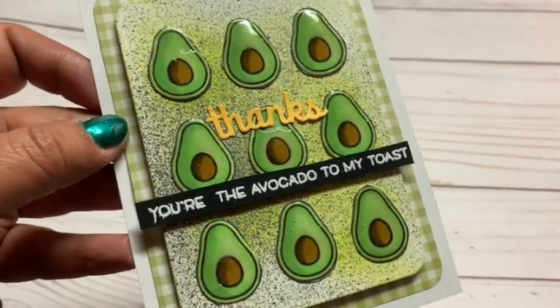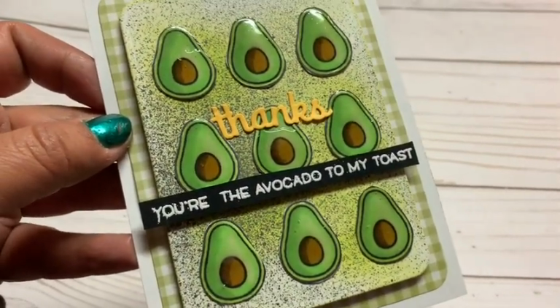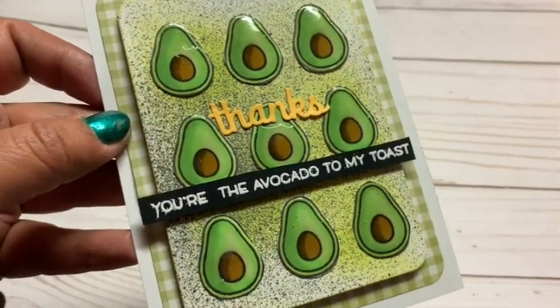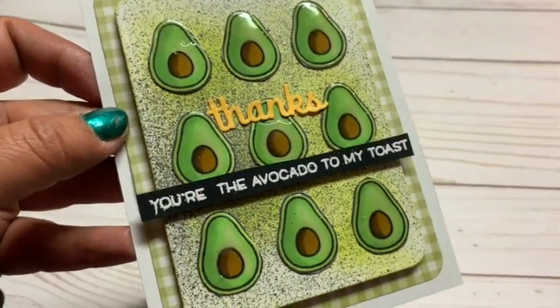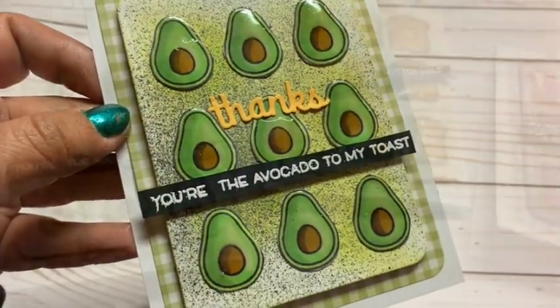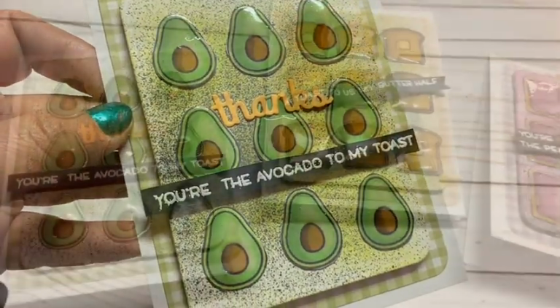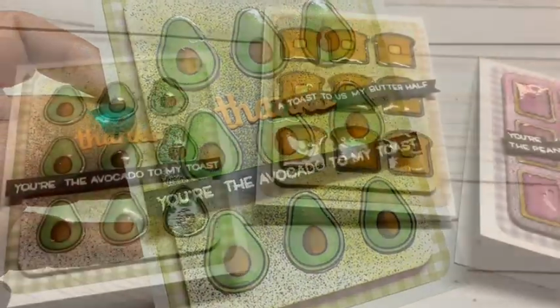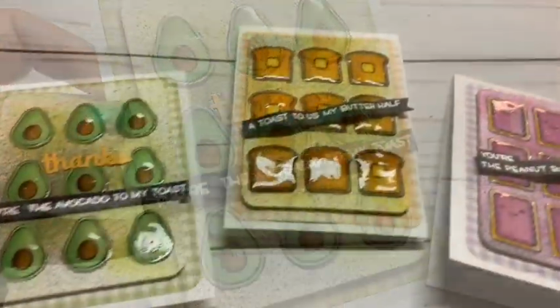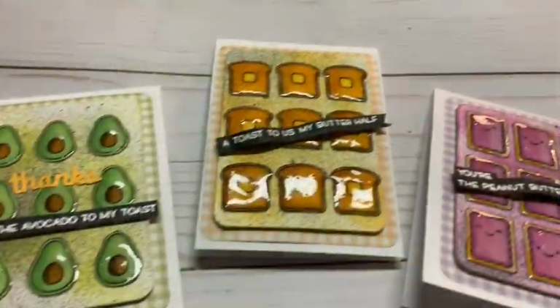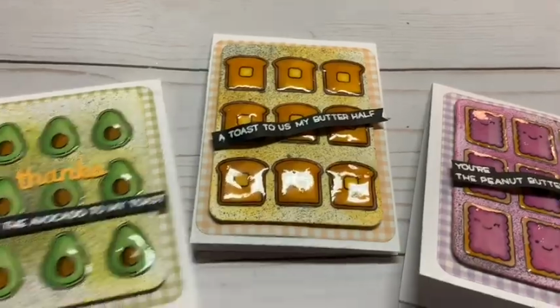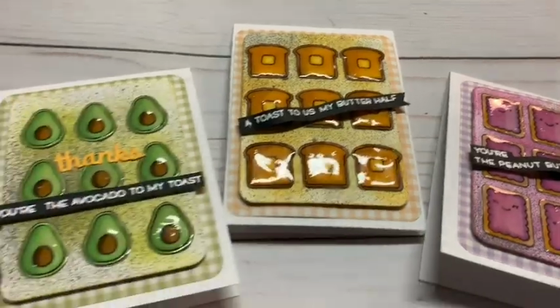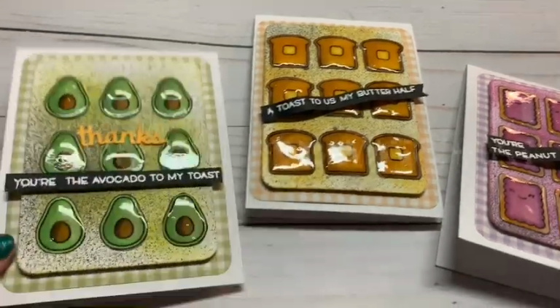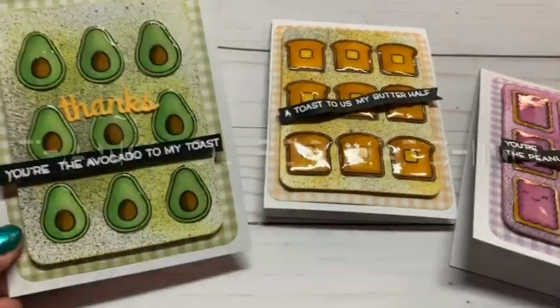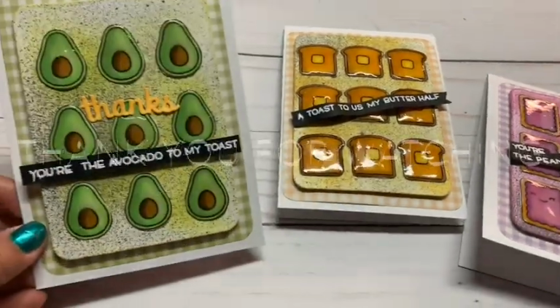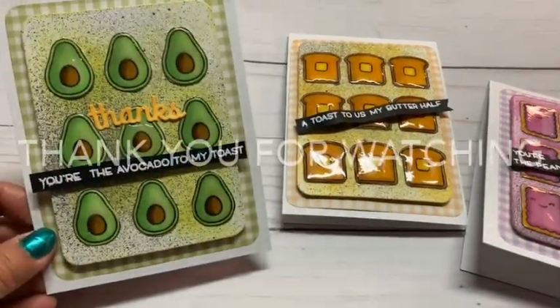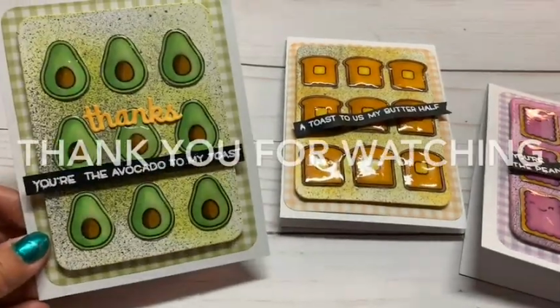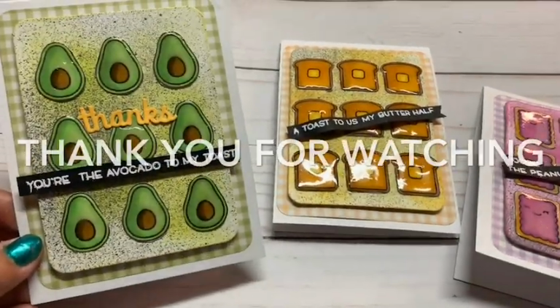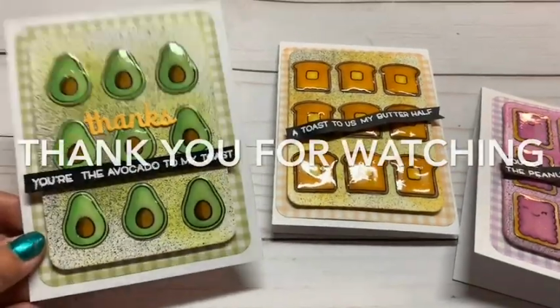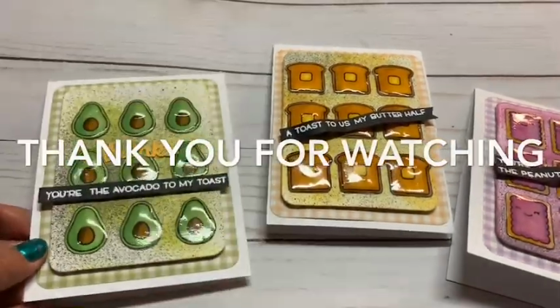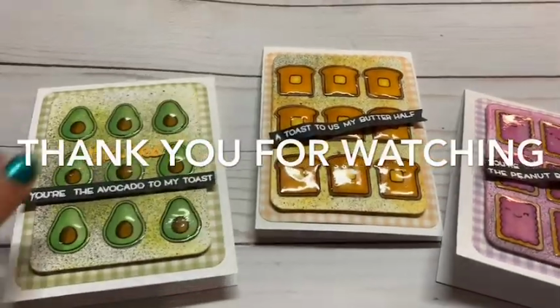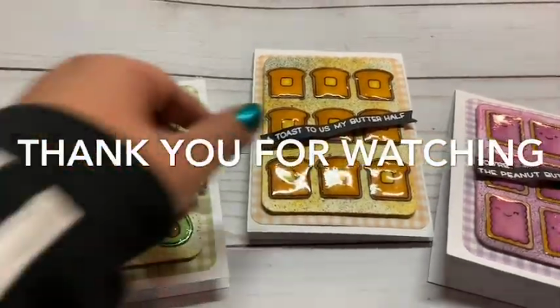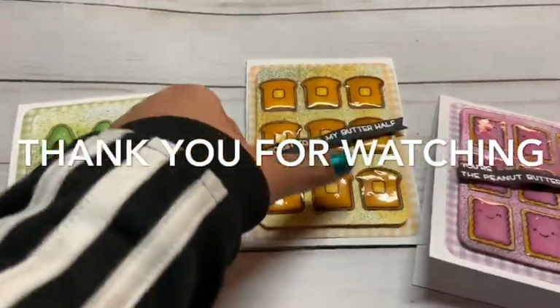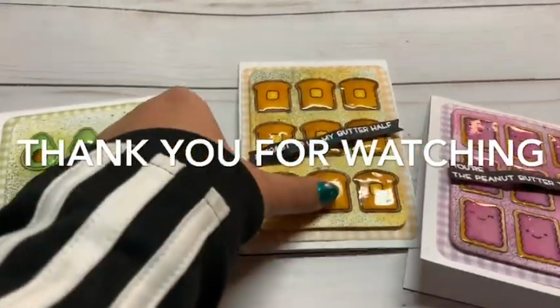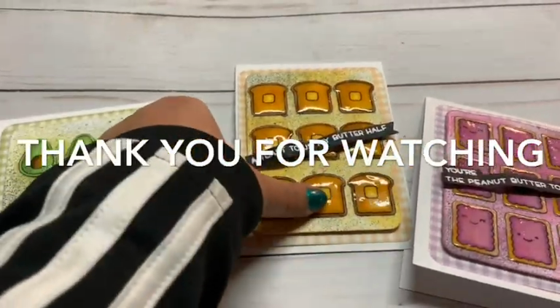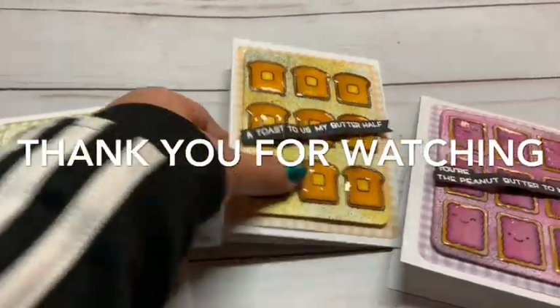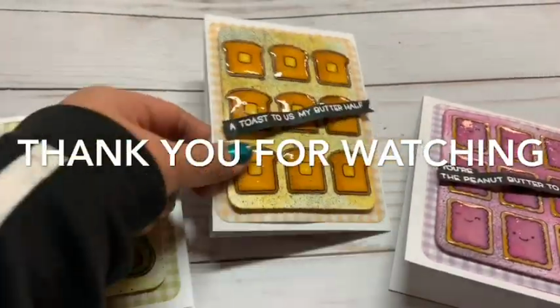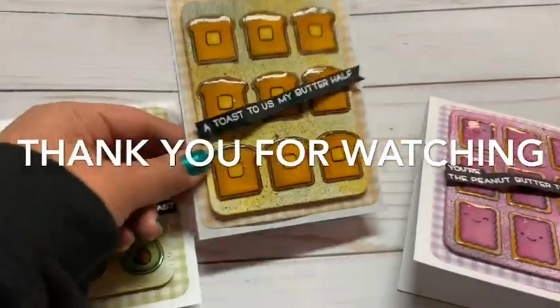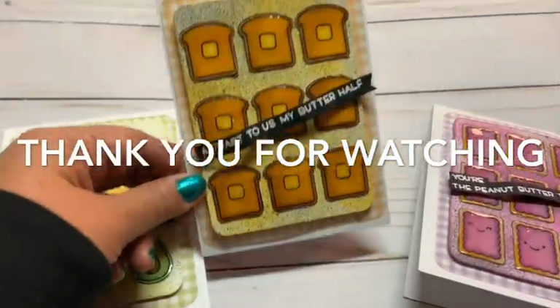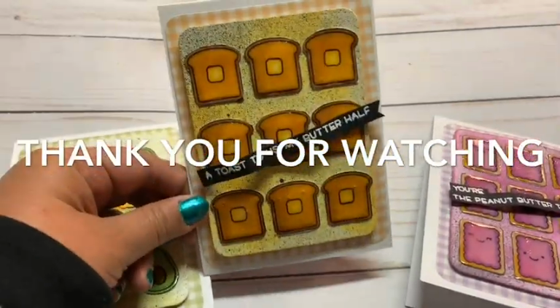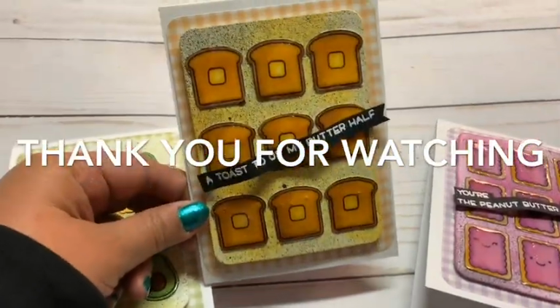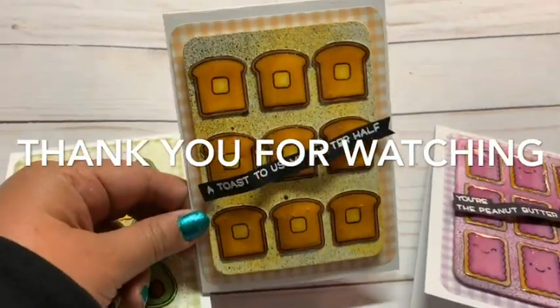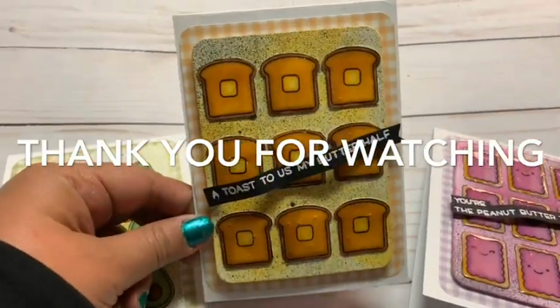So here's all three cards all together. Let me know in the comments below which one was your favorite.